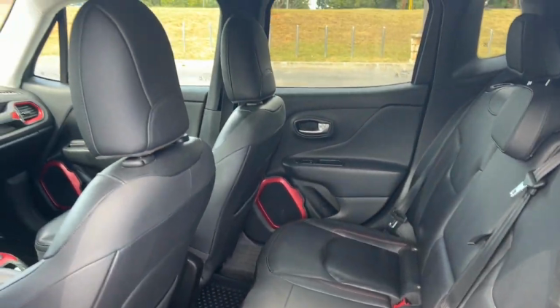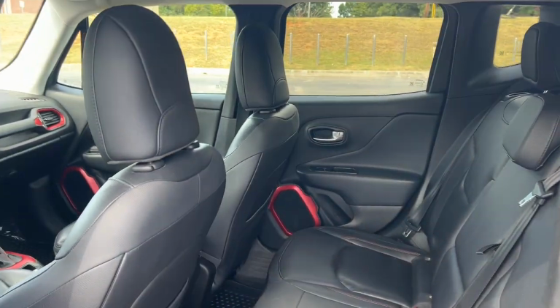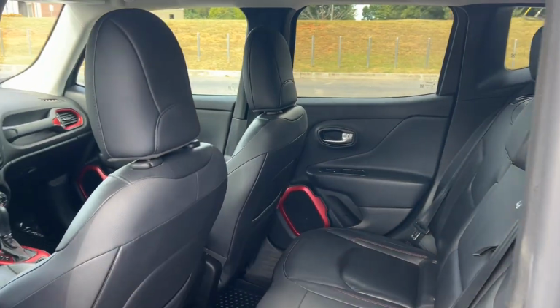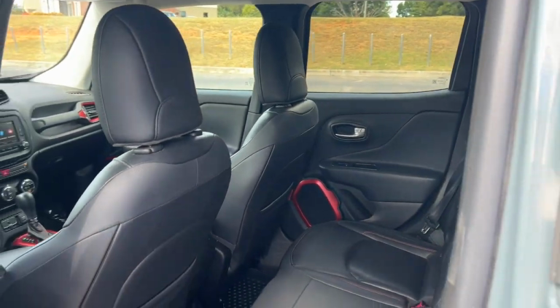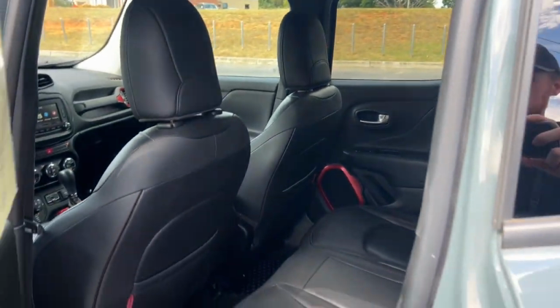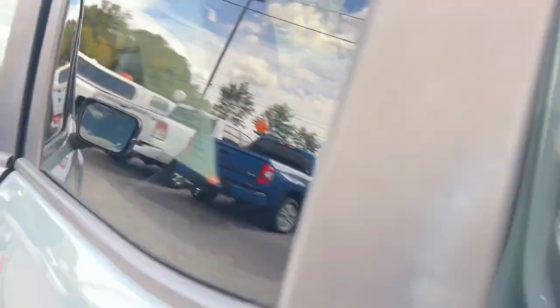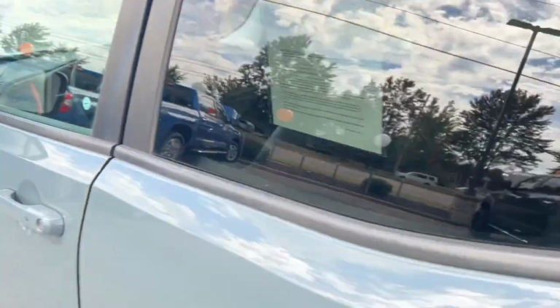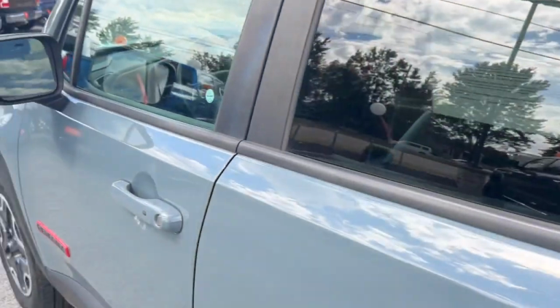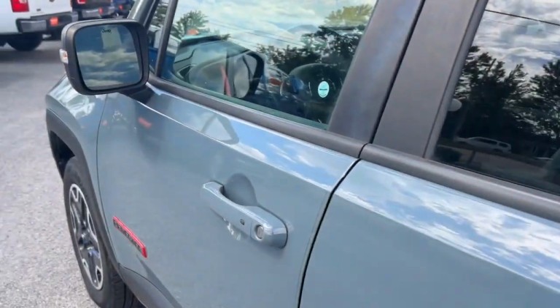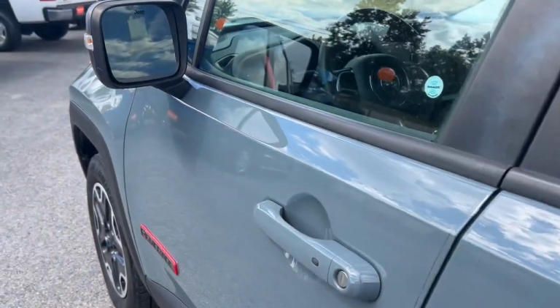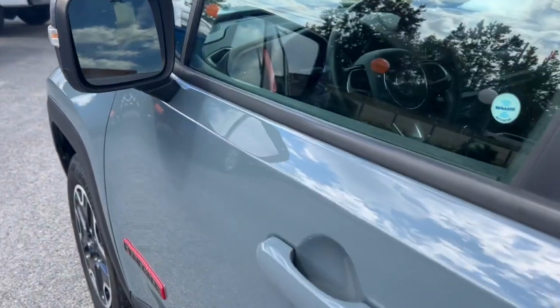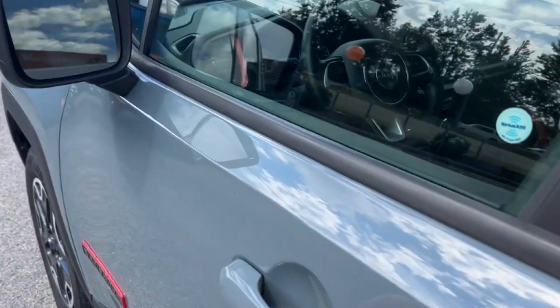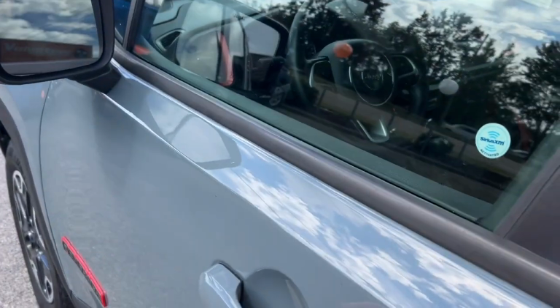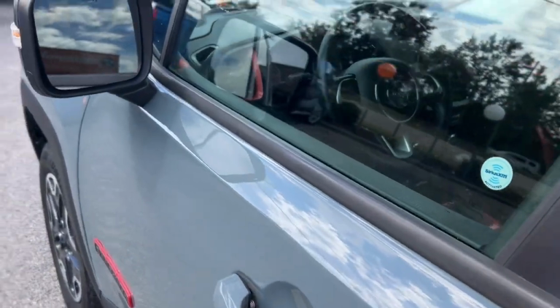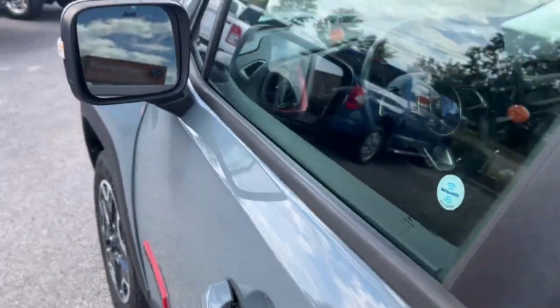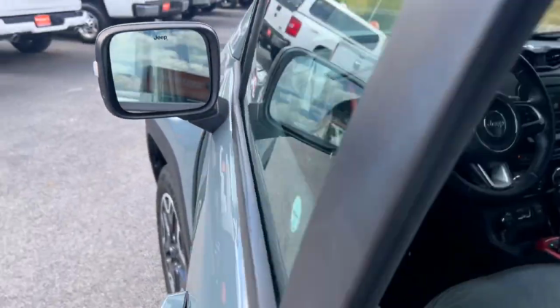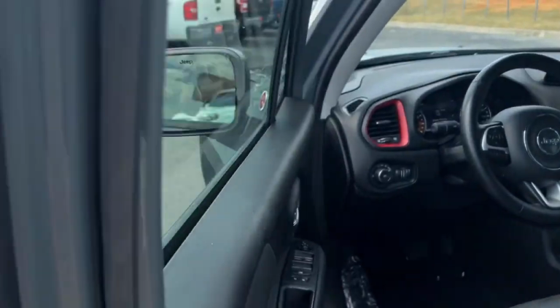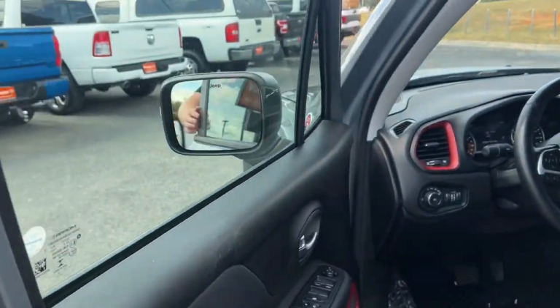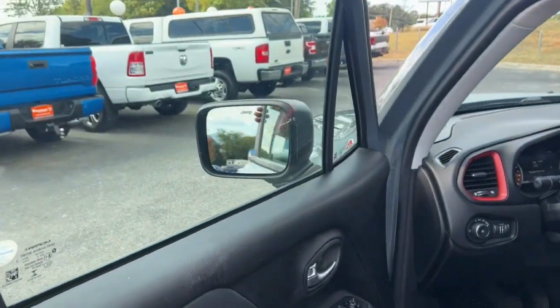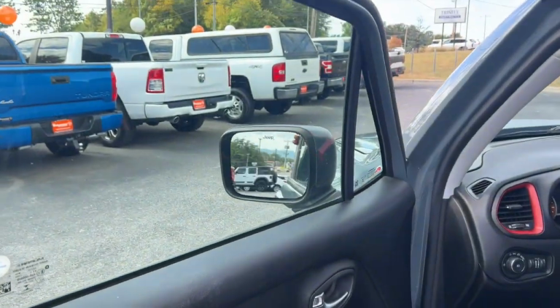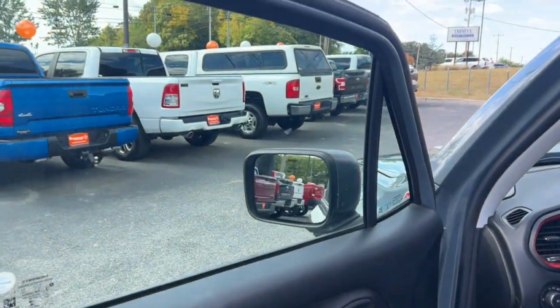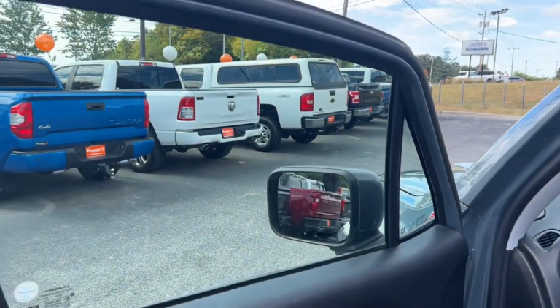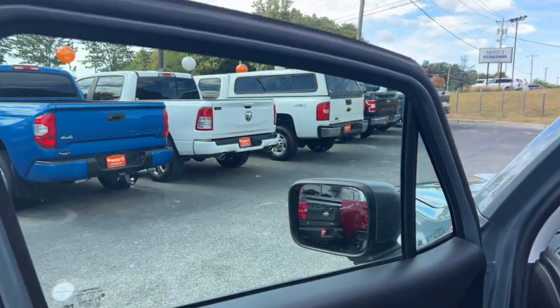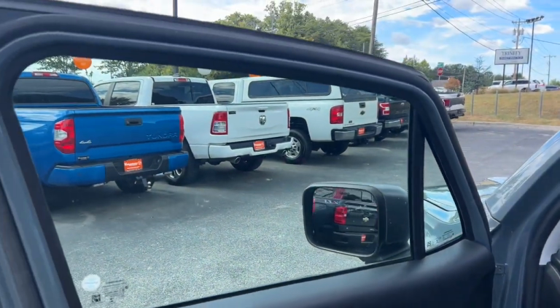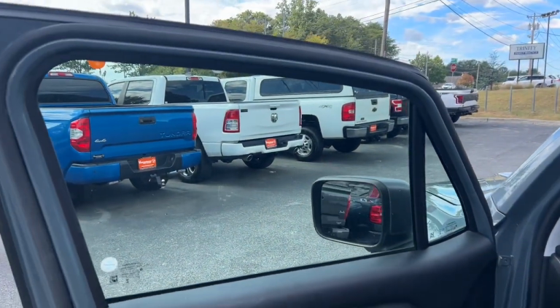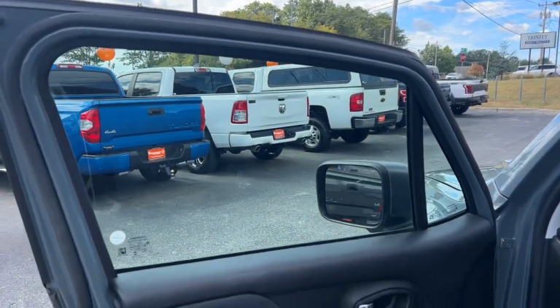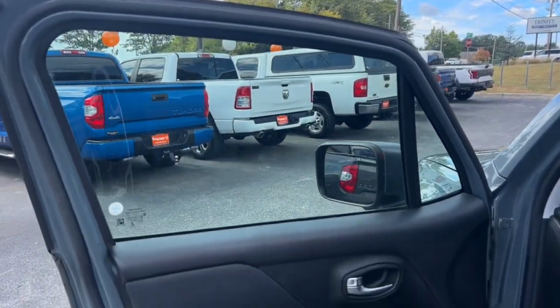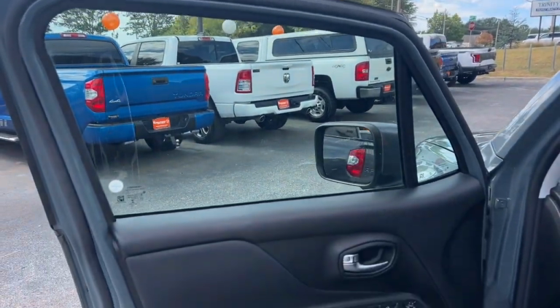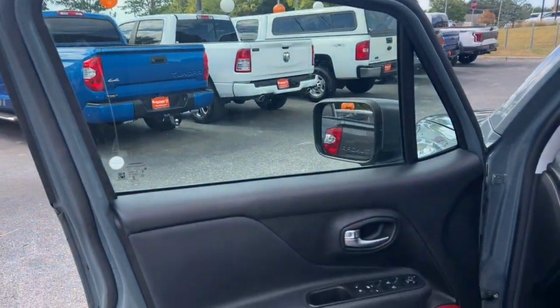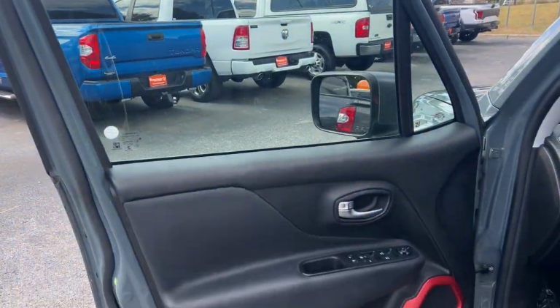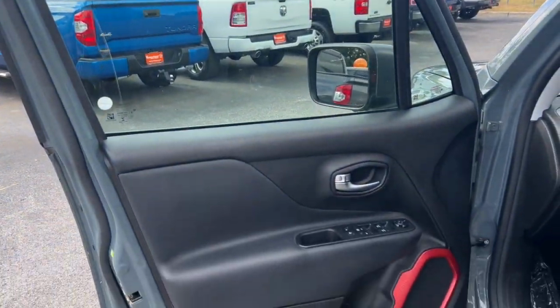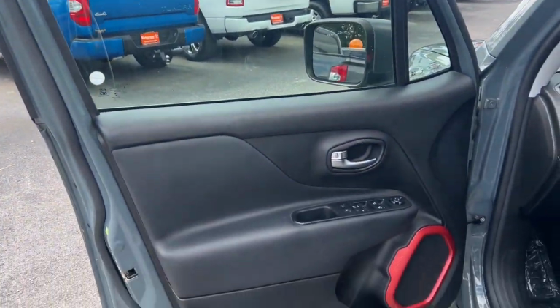Feel the energy of adventure when you're behind the wheel of the Renegade. Test drive it today.